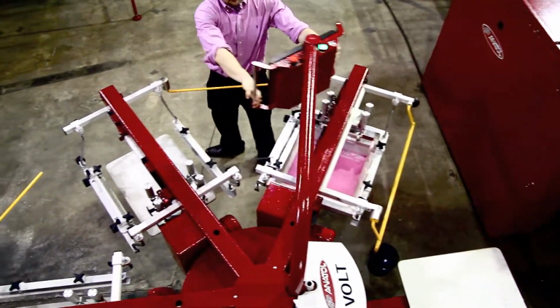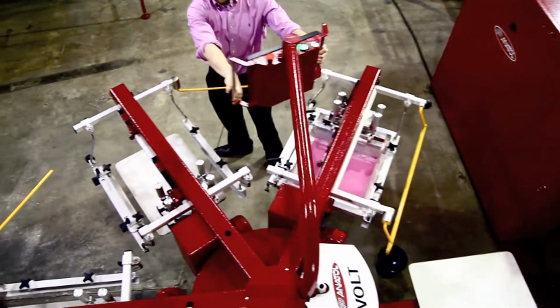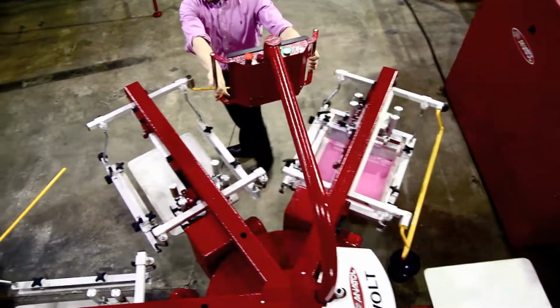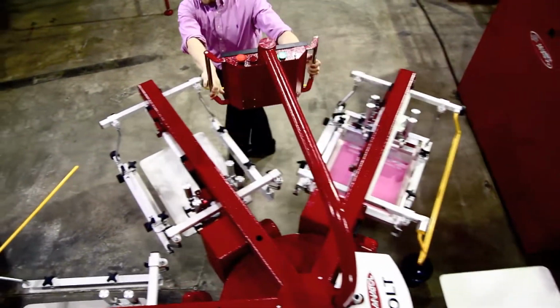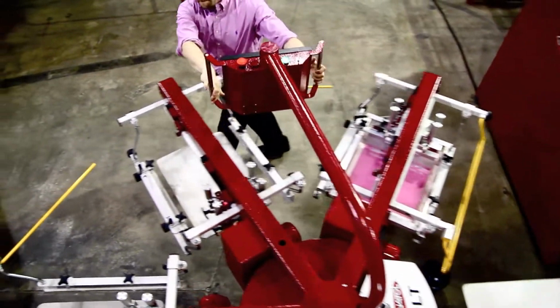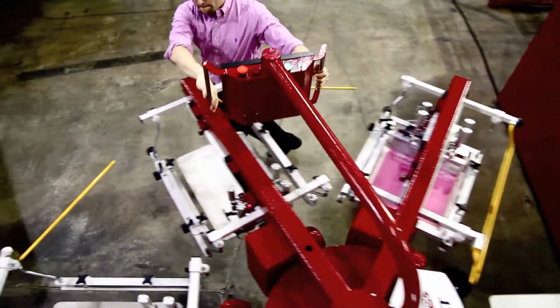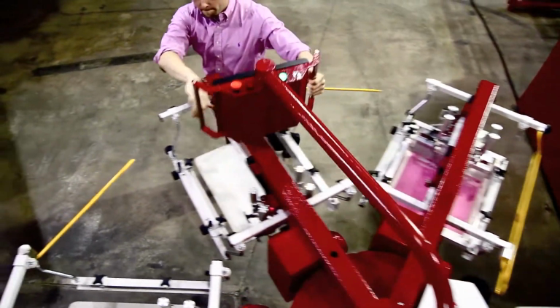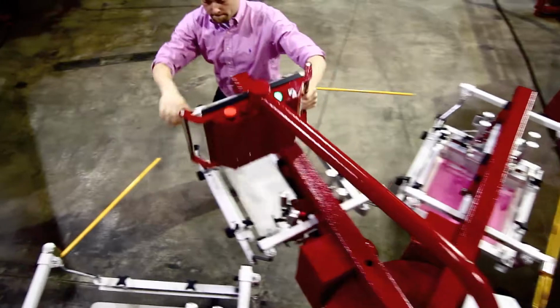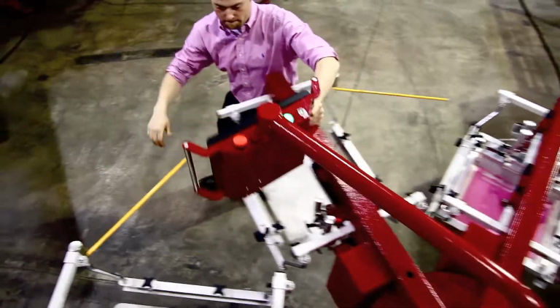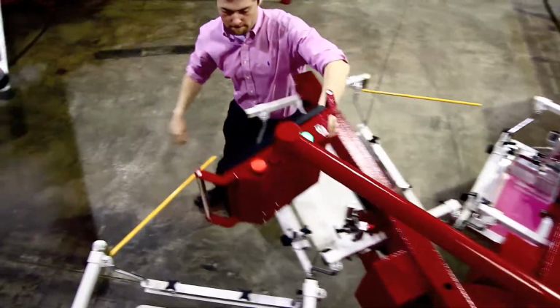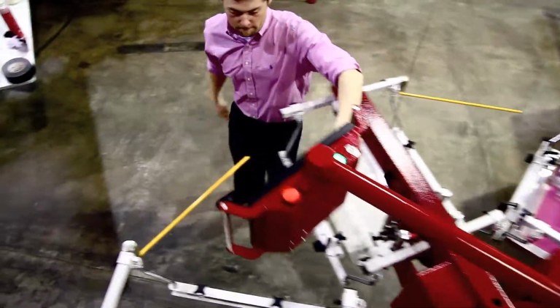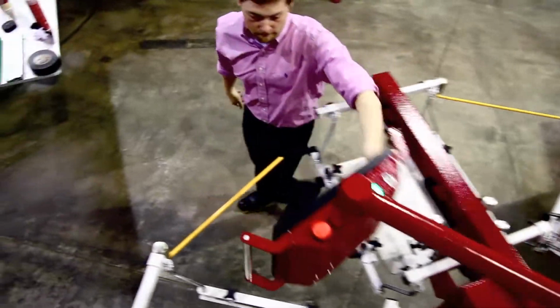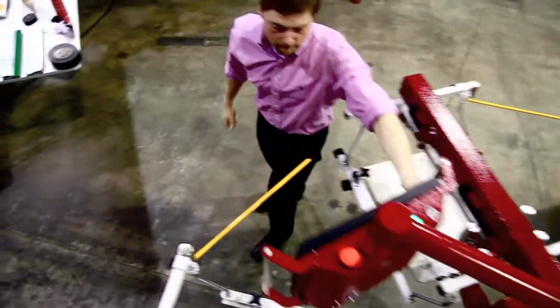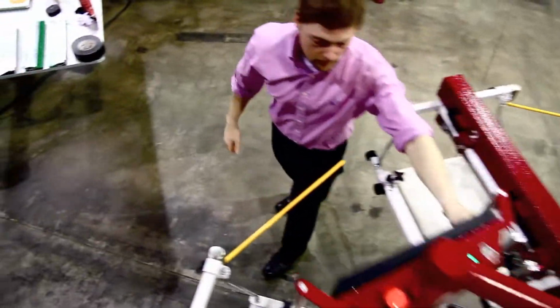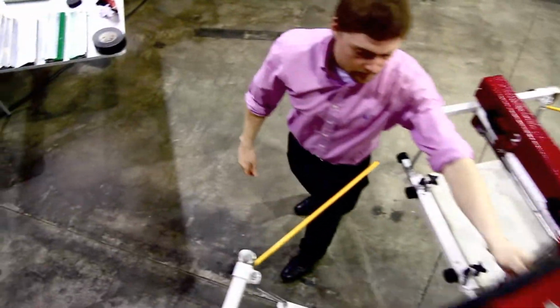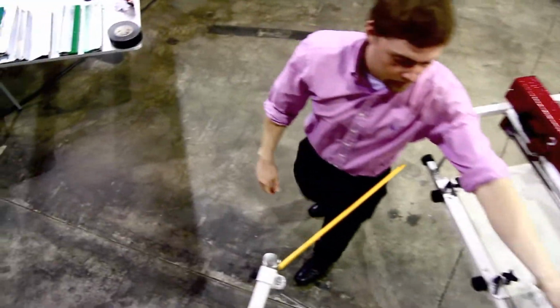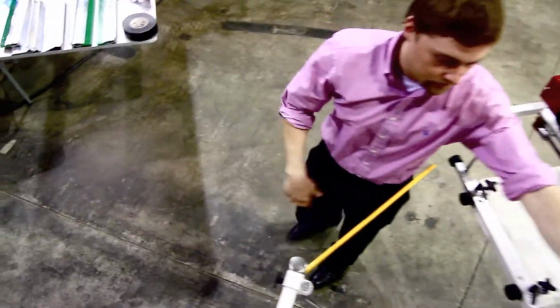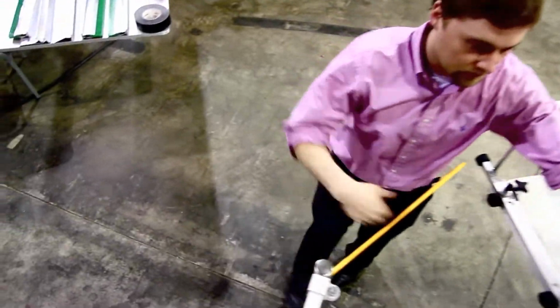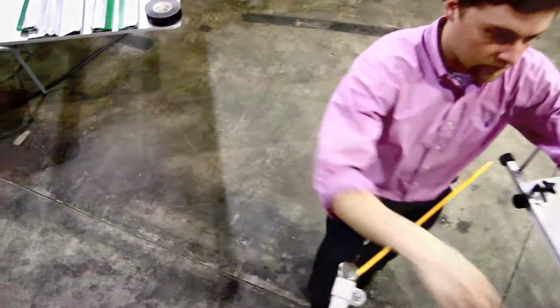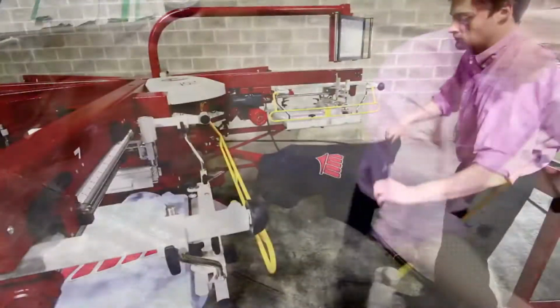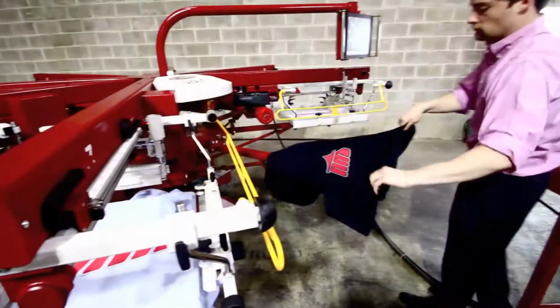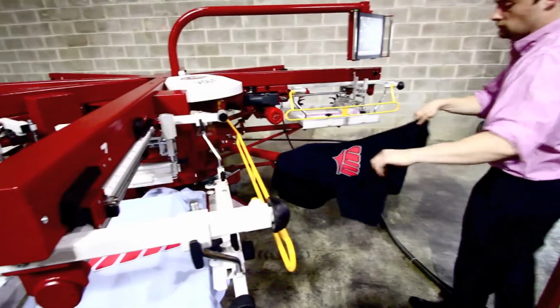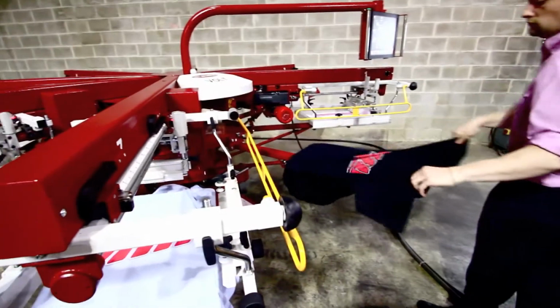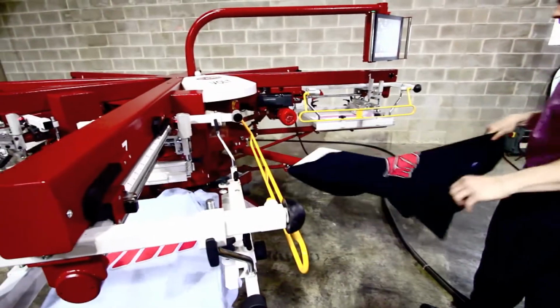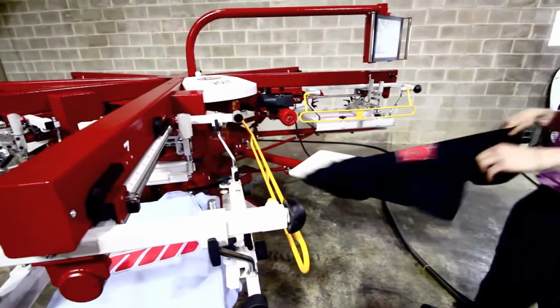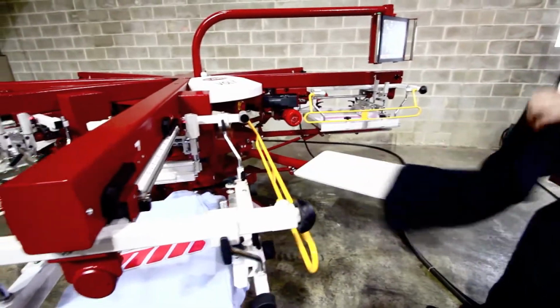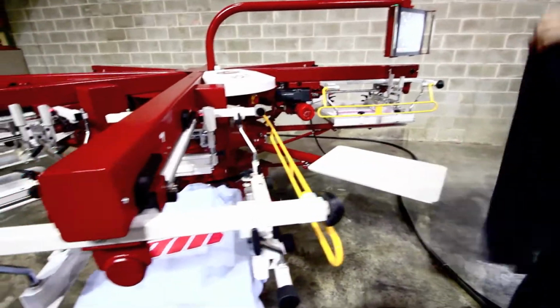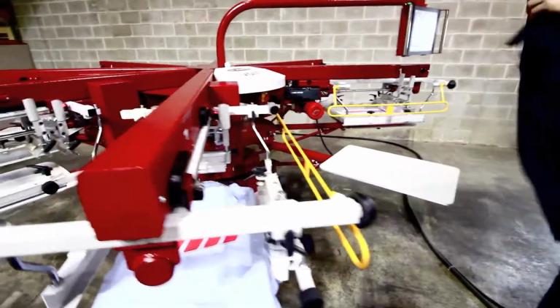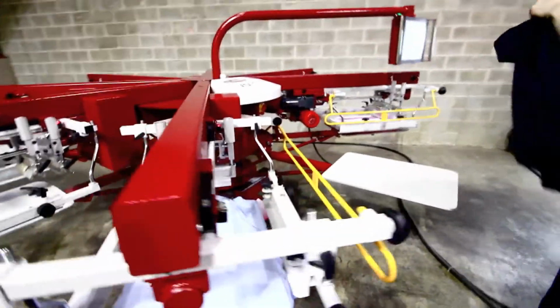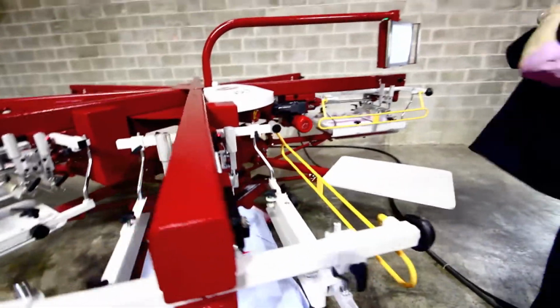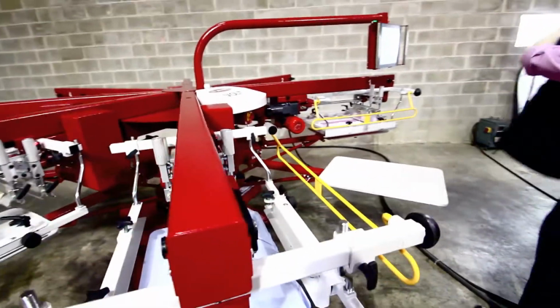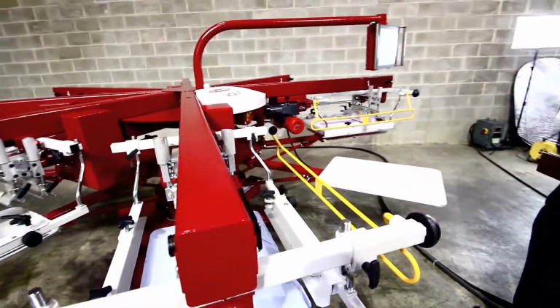The Volt comes equipped with safety bars on the end of each printhead and on either side of the load and unload station.